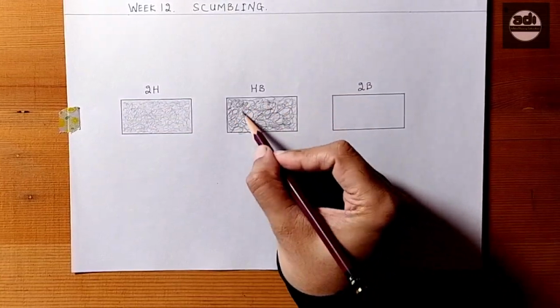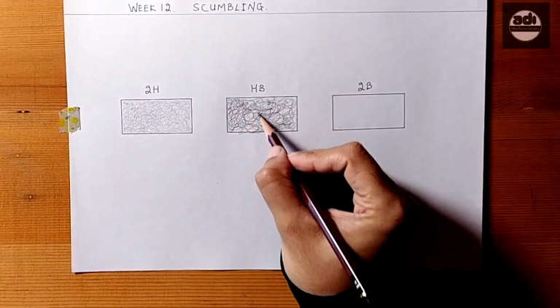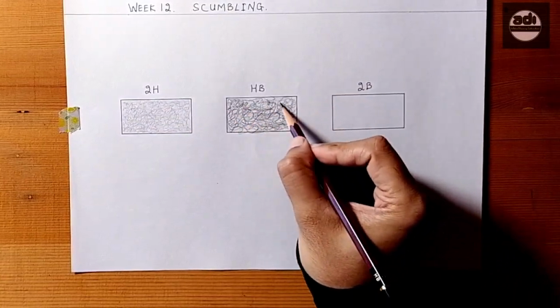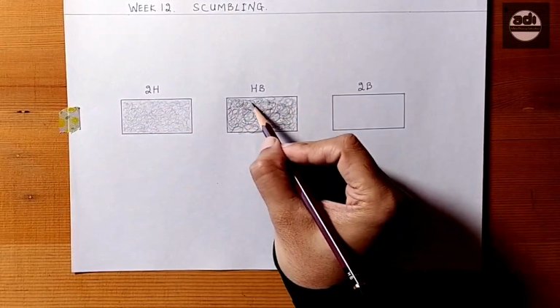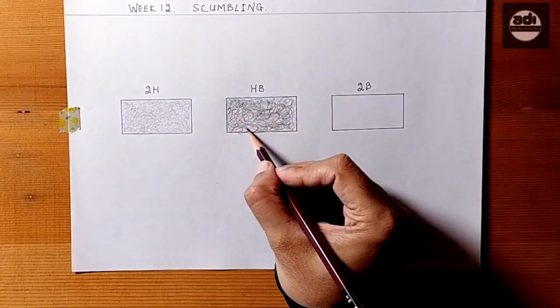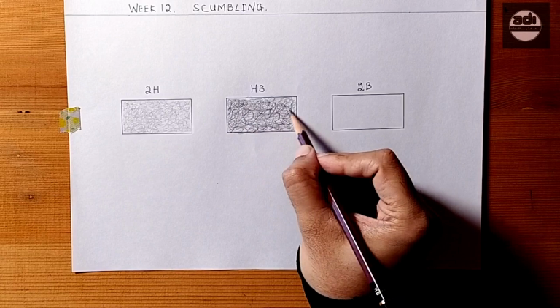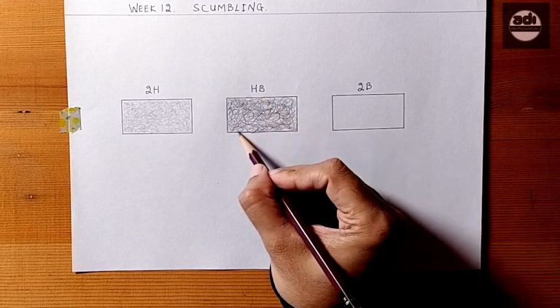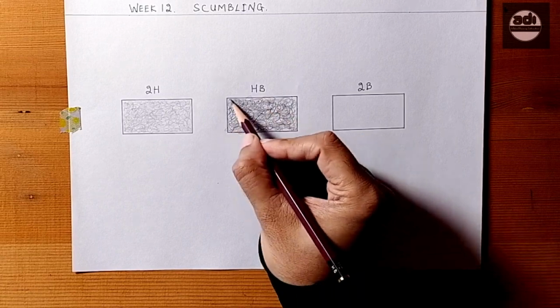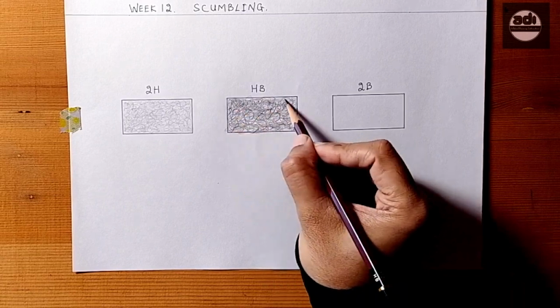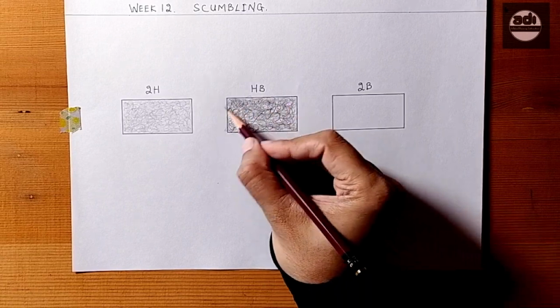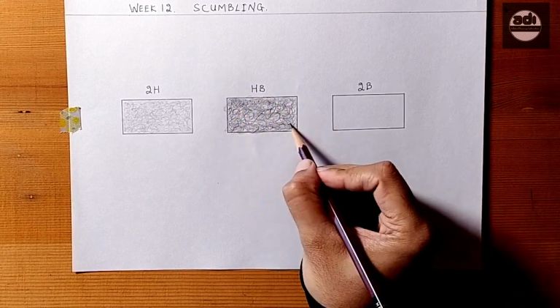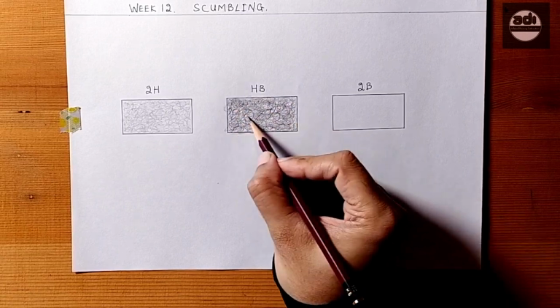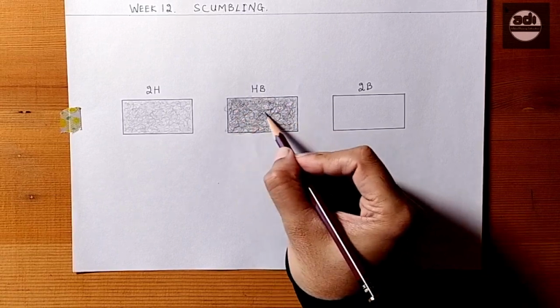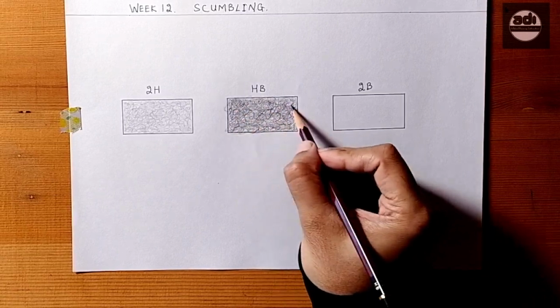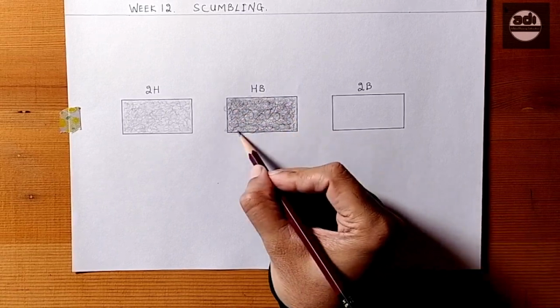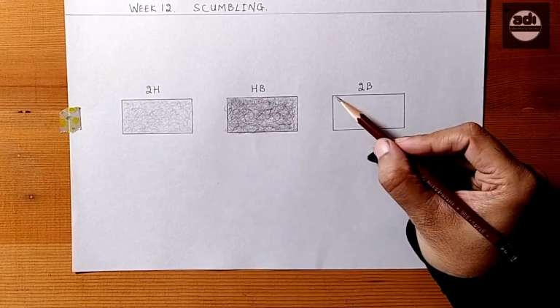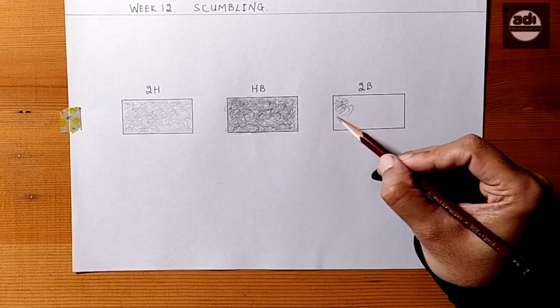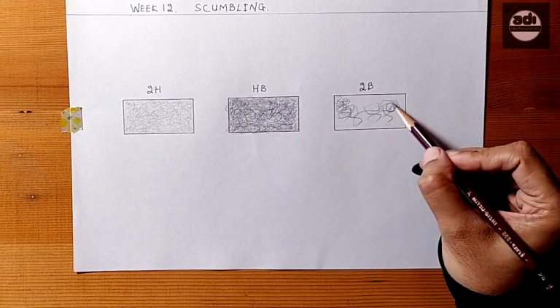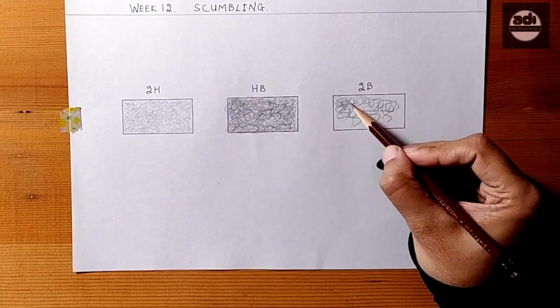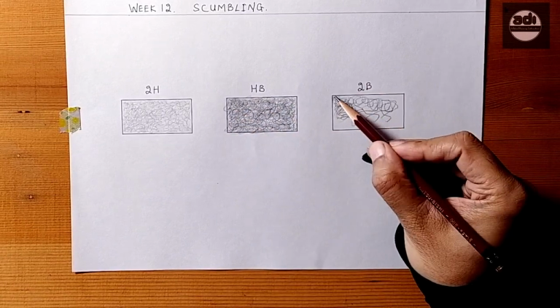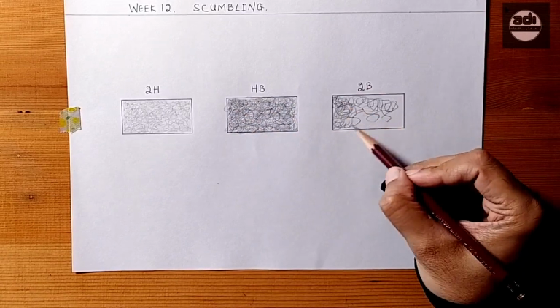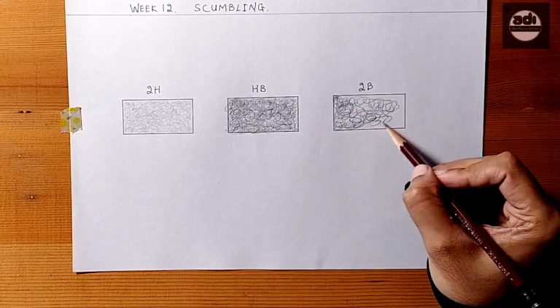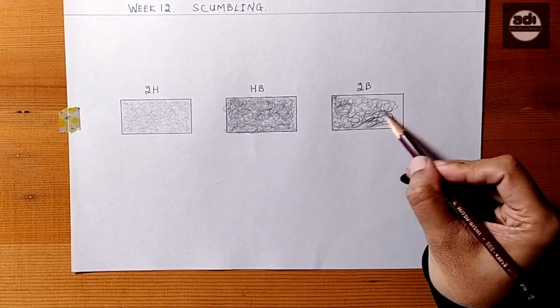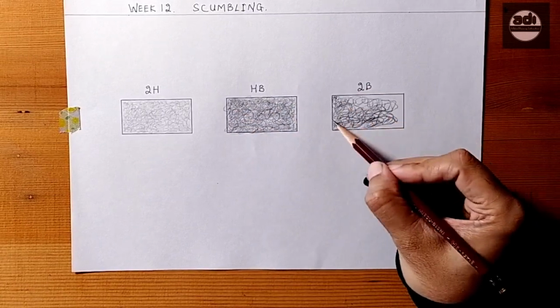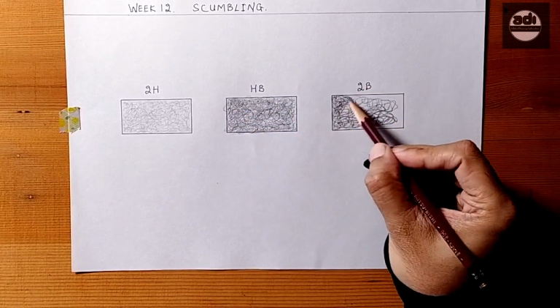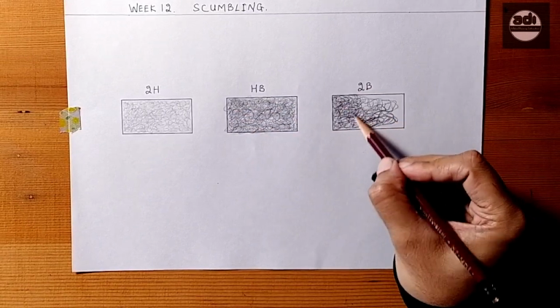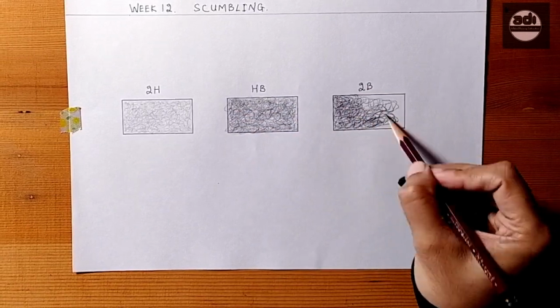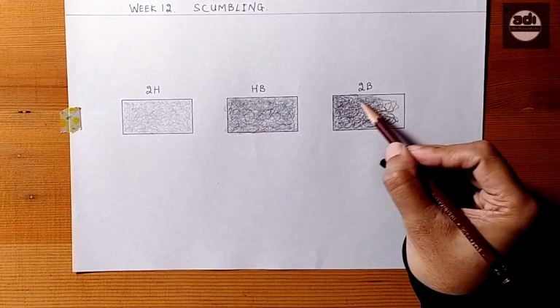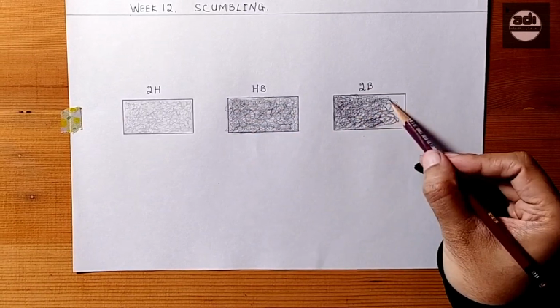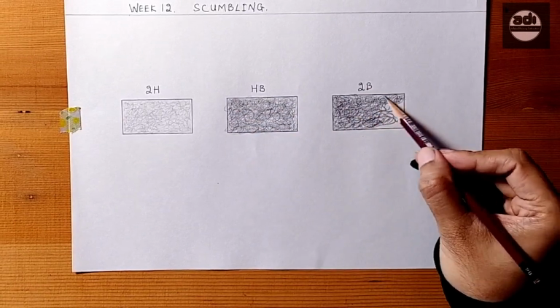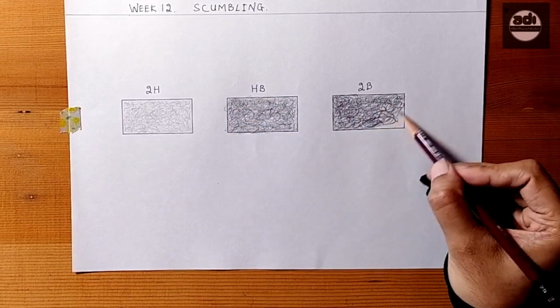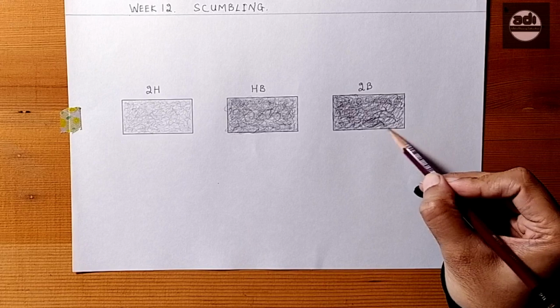Keep your hand relaxed and let the lines flow. Also try to get different tones on different days using different pencil grades.